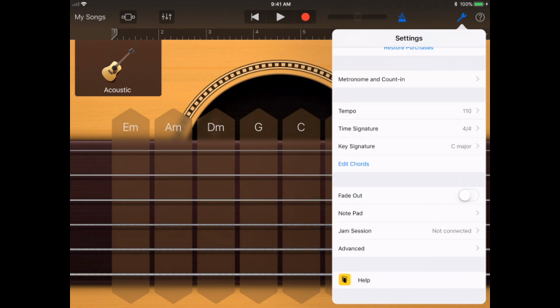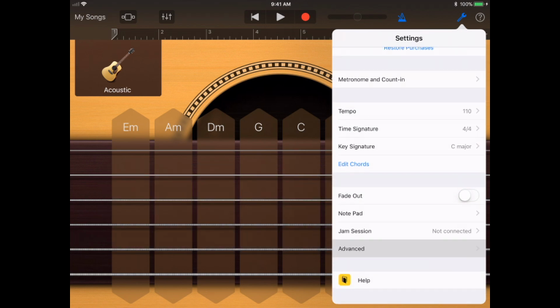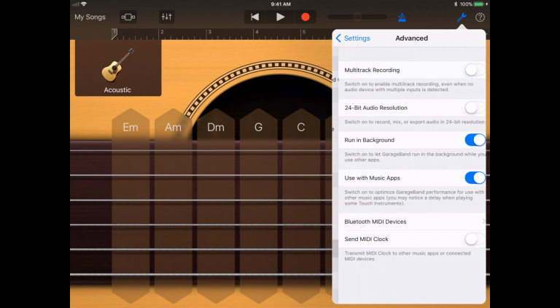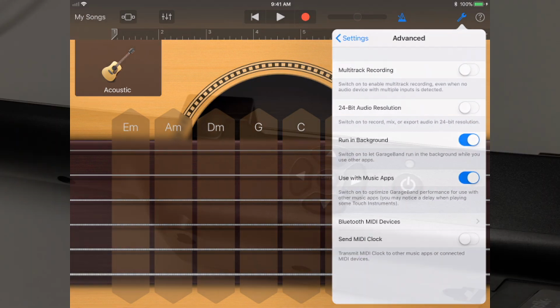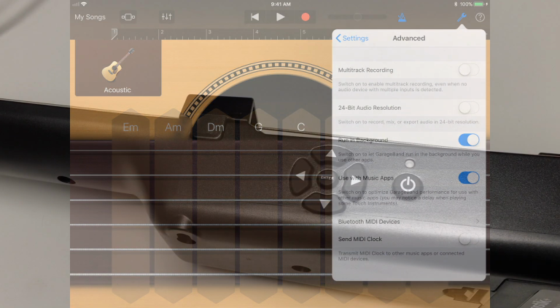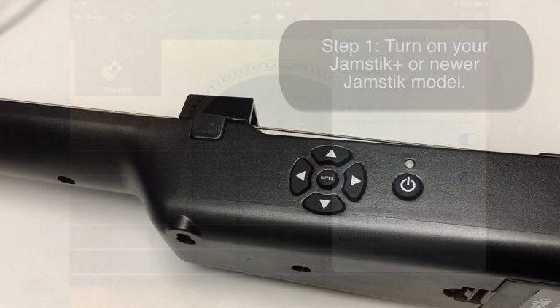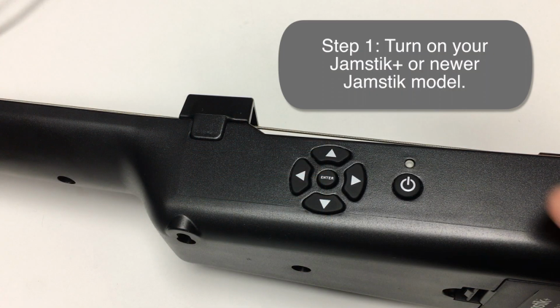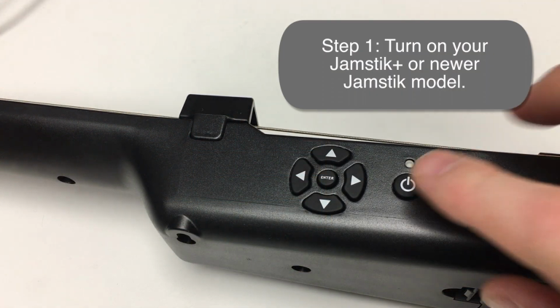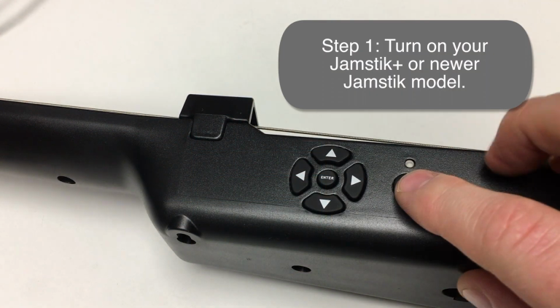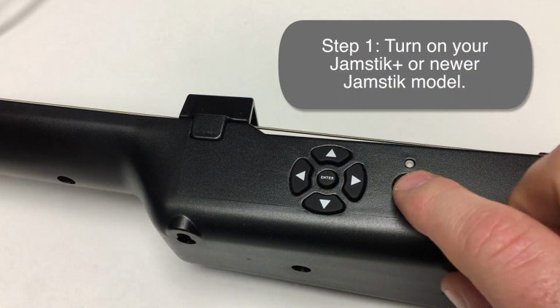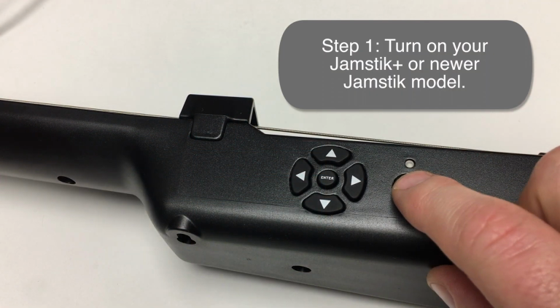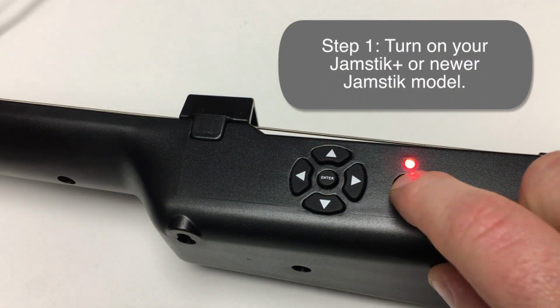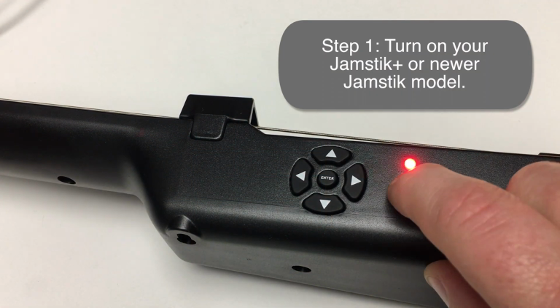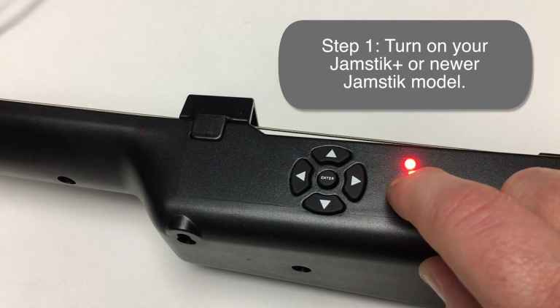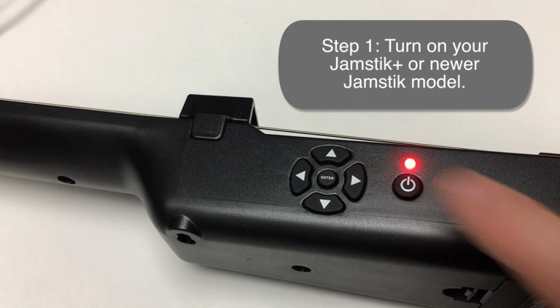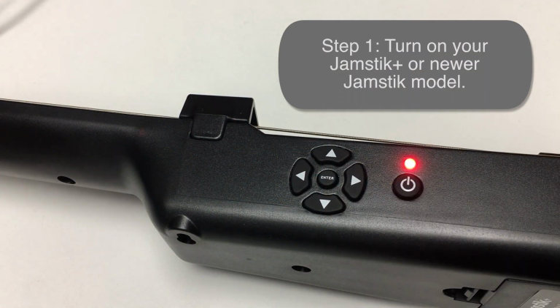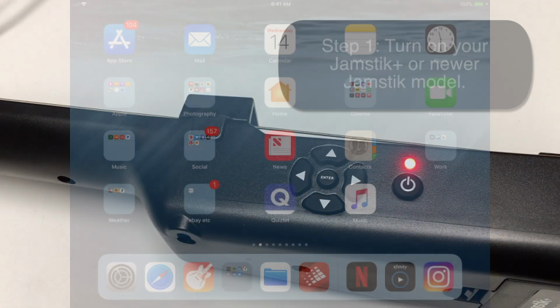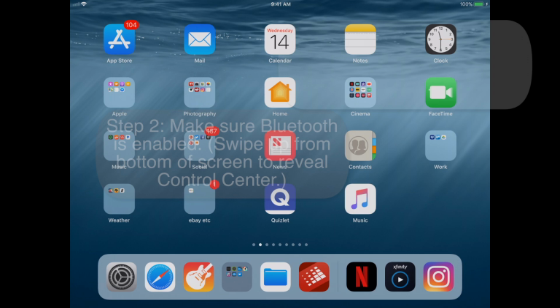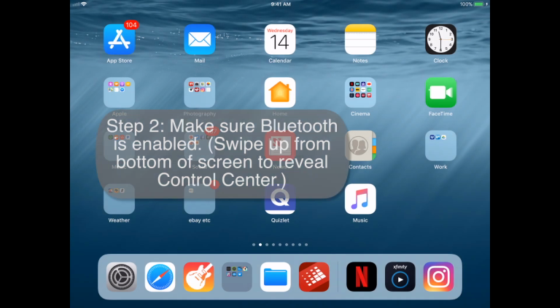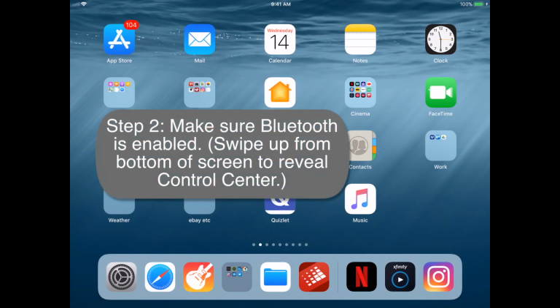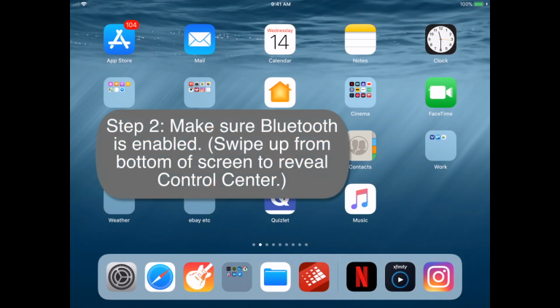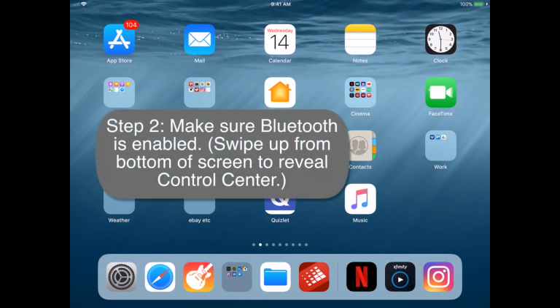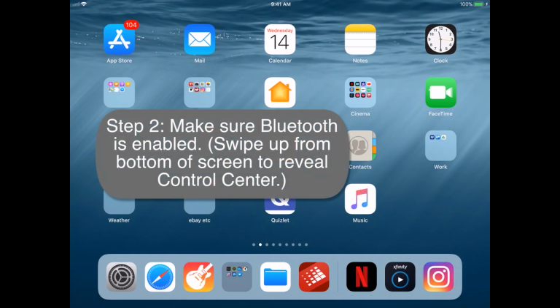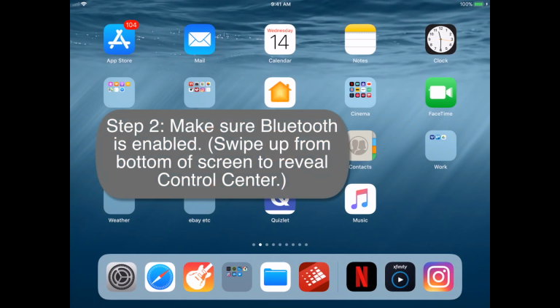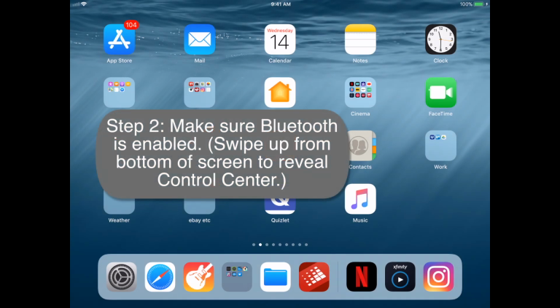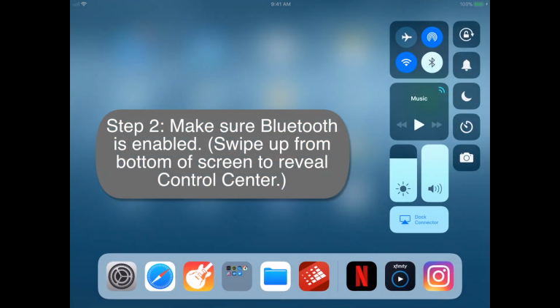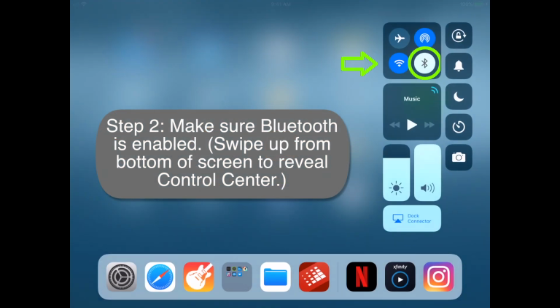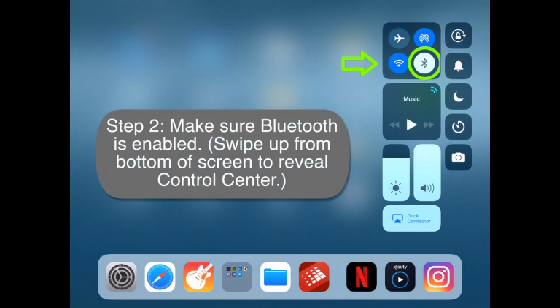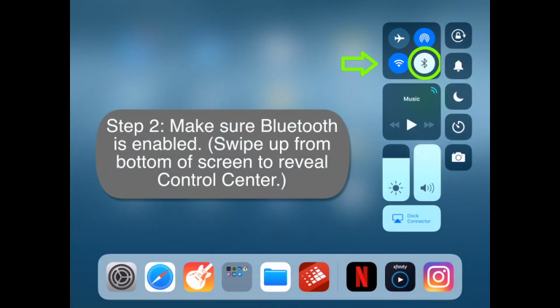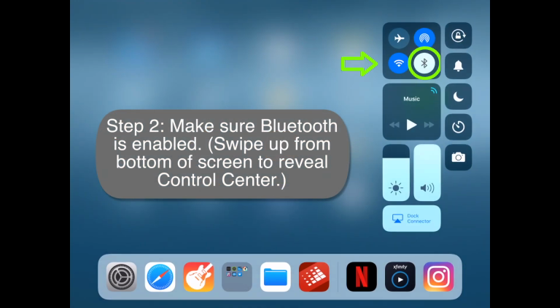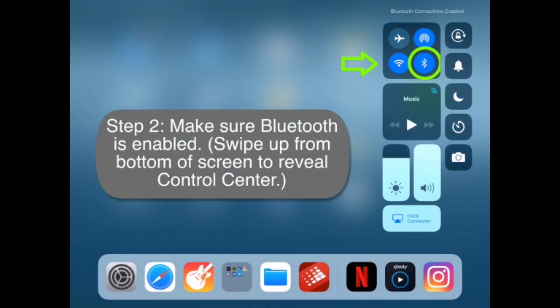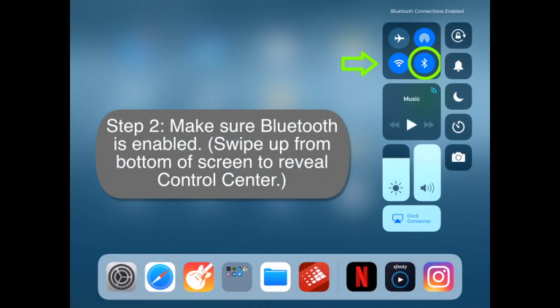Step 1: turn on your Jamstic Plus or newer model. Step 2: make sure that Bluetooth is enabled on your iOS device.